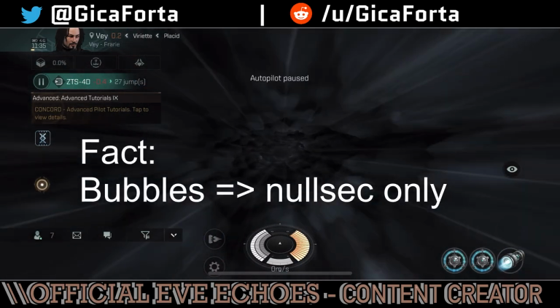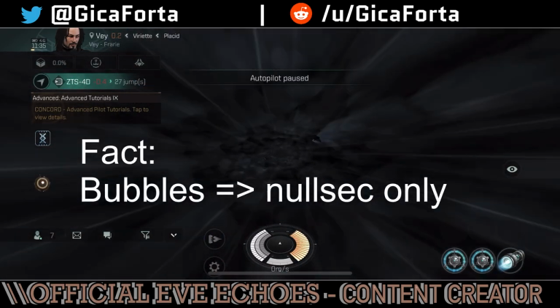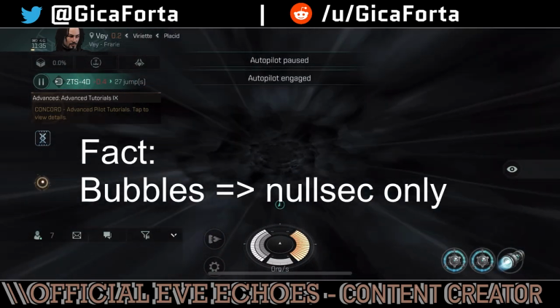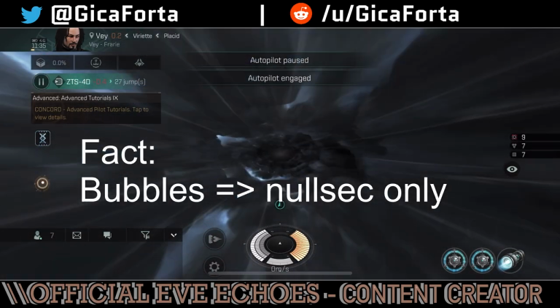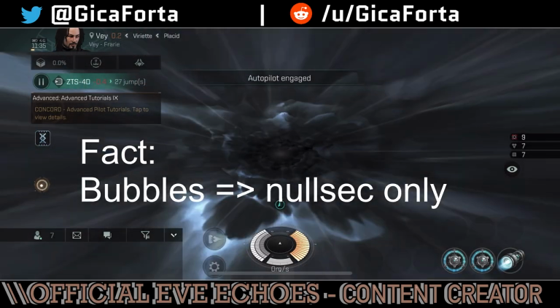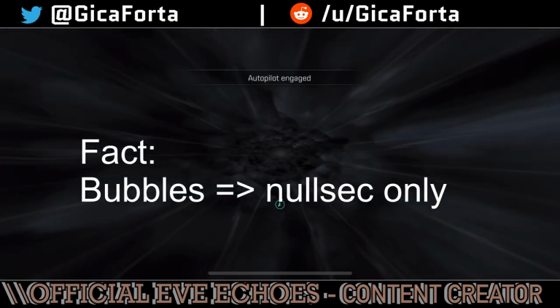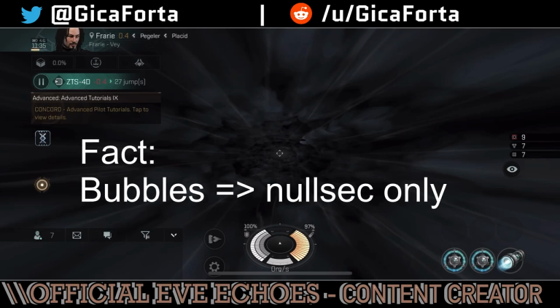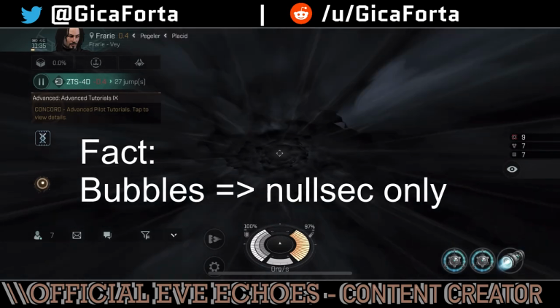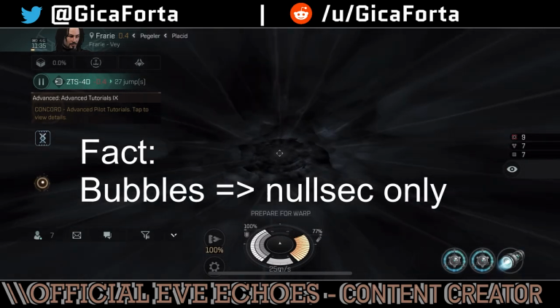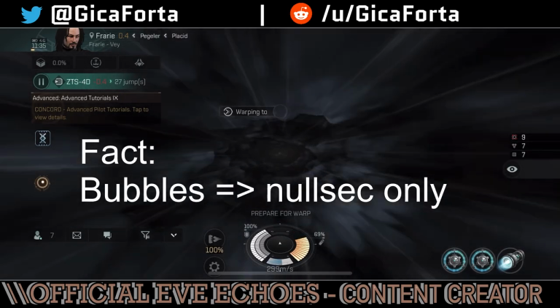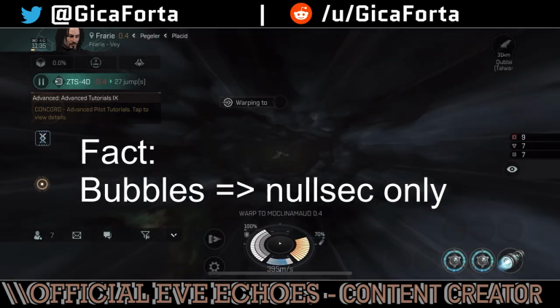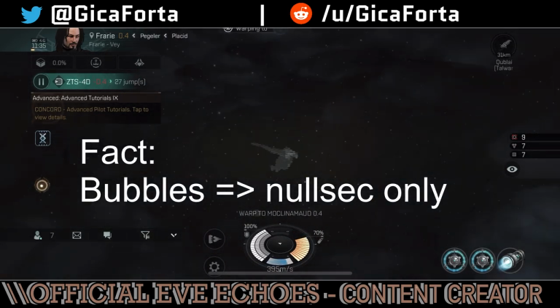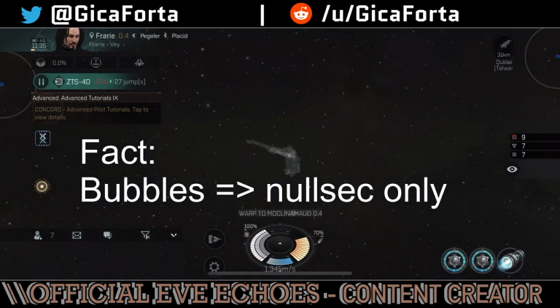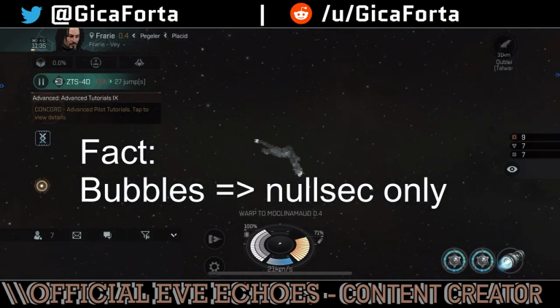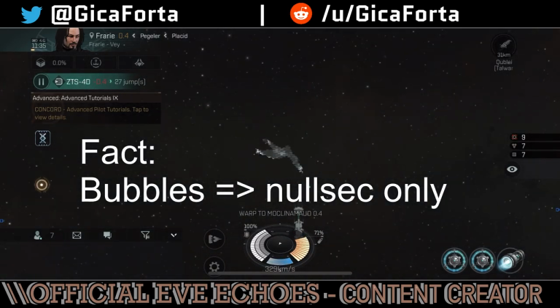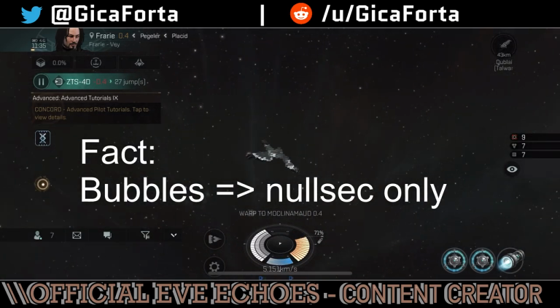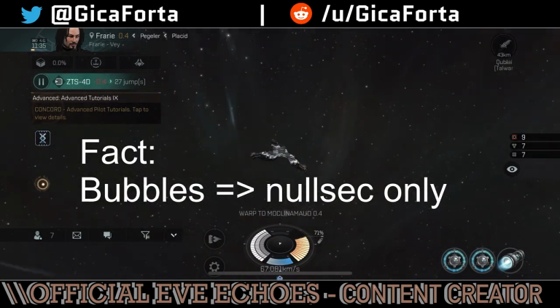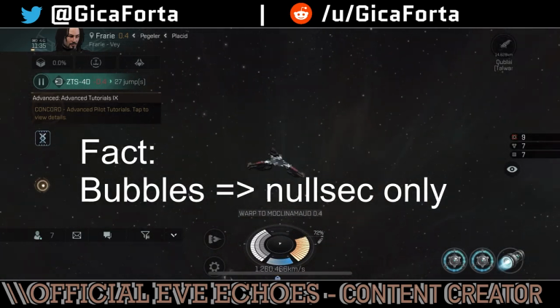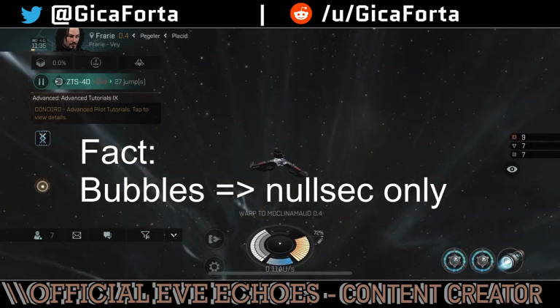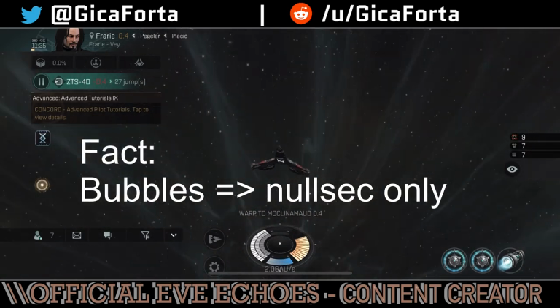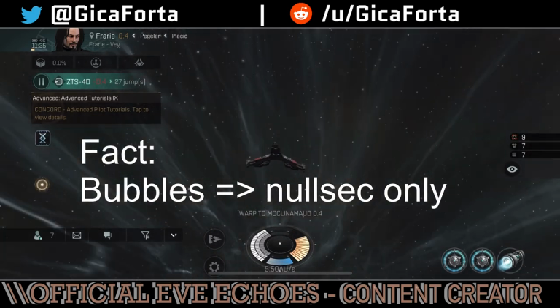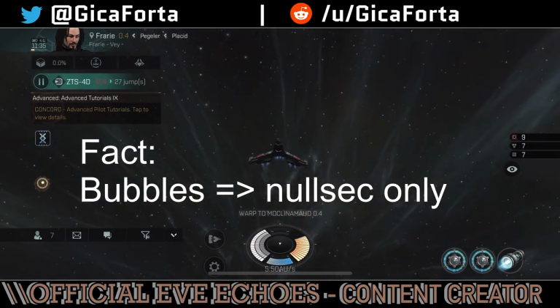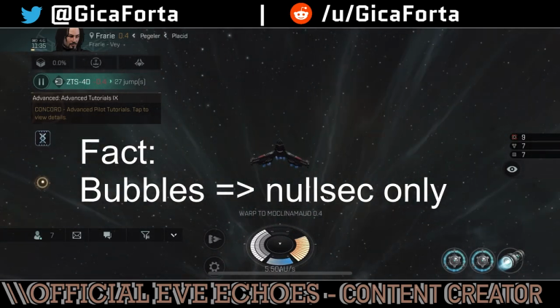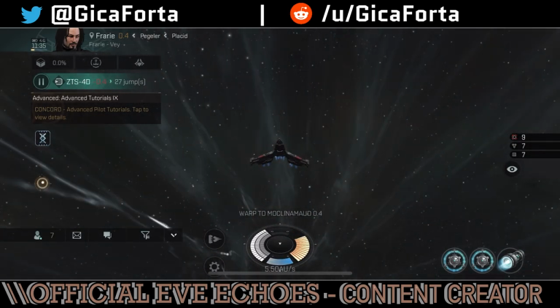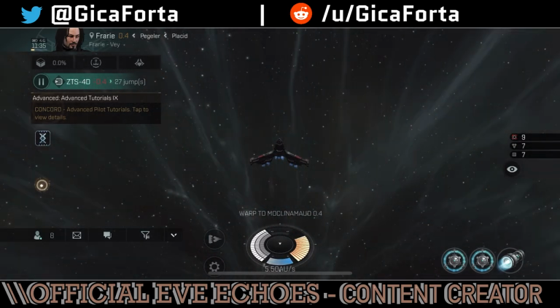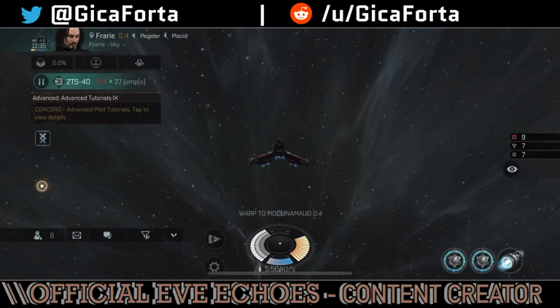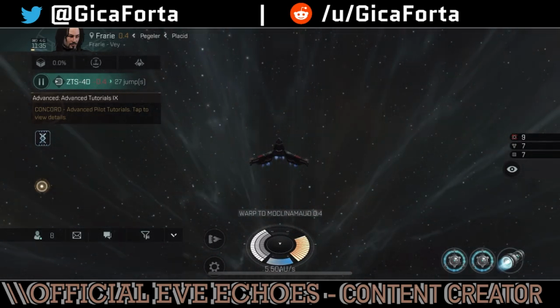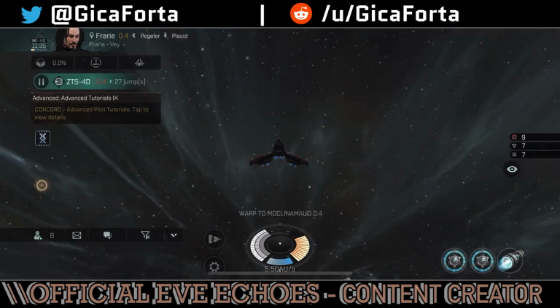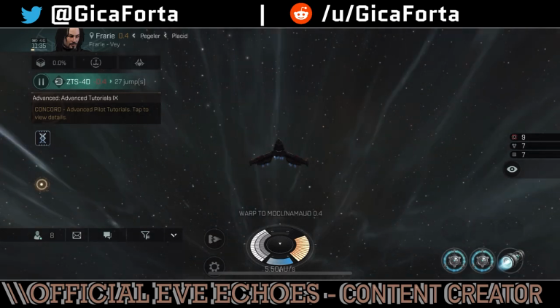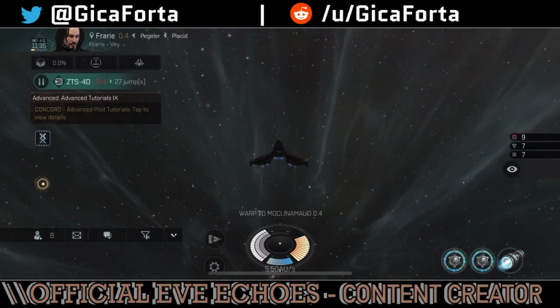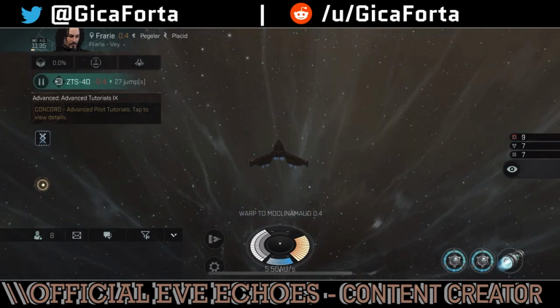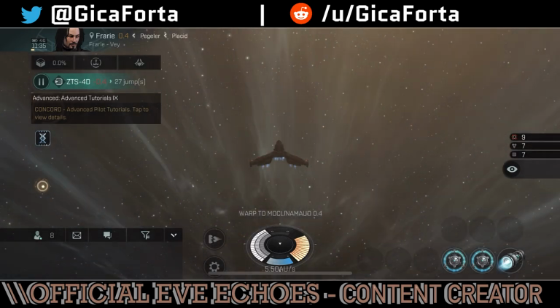Fact: Bubbles can only be deployed in nullsec. Warp disruption field generators can only be activated in nullsec — period.